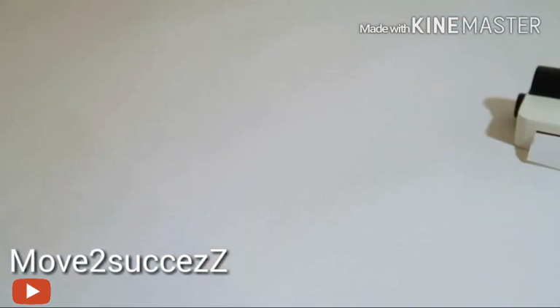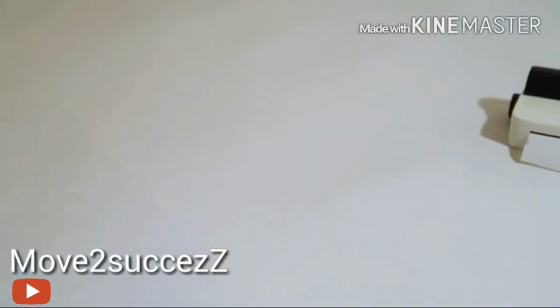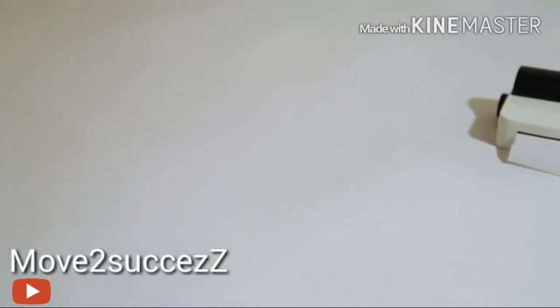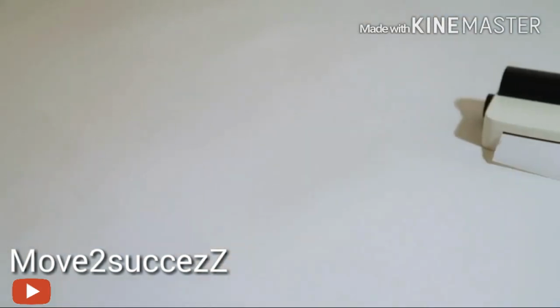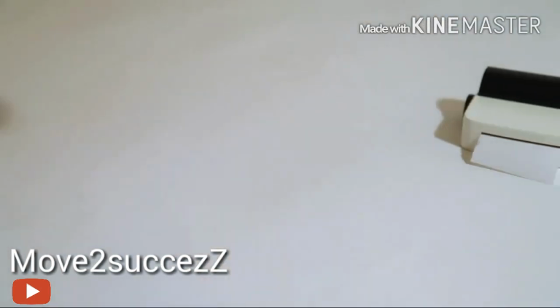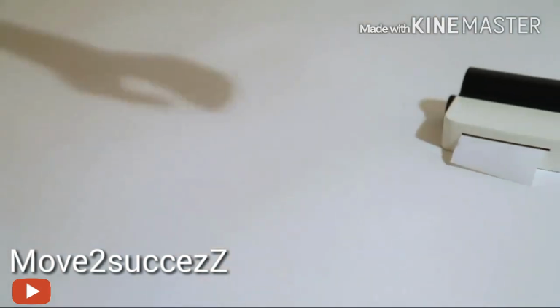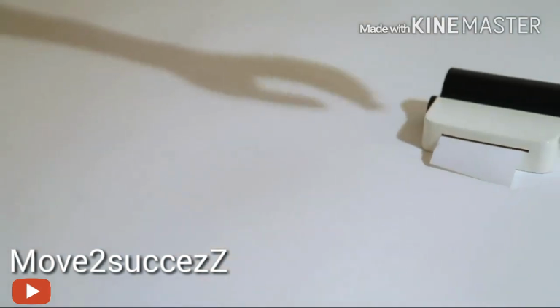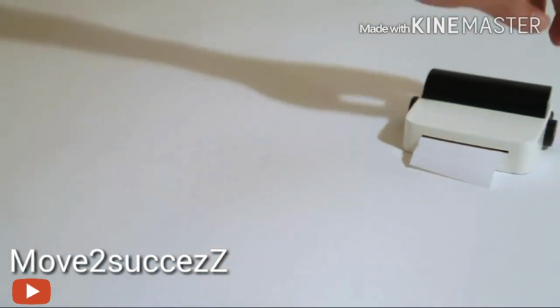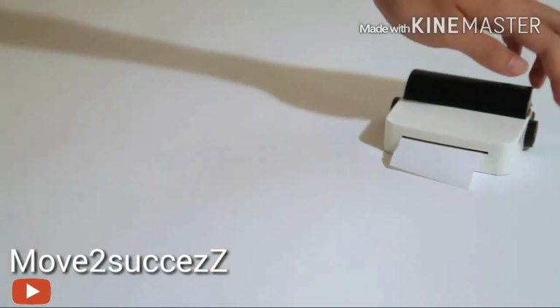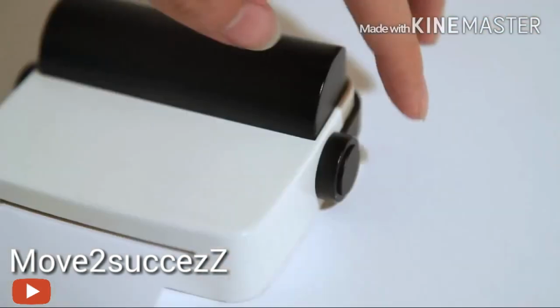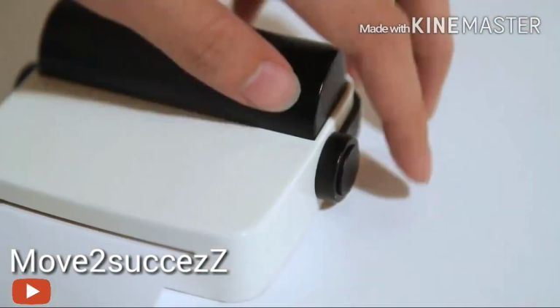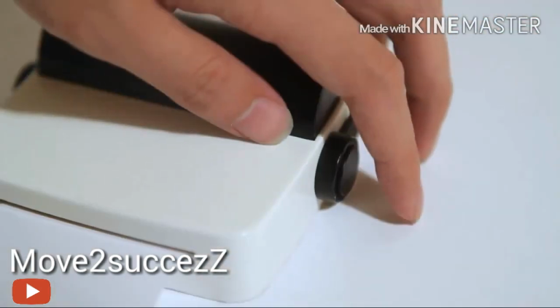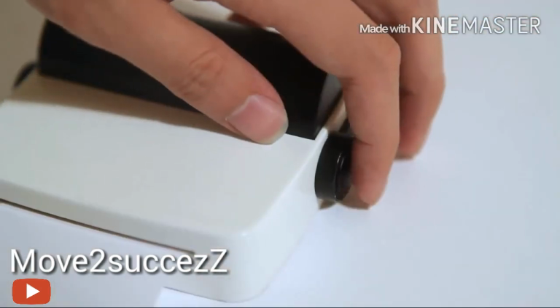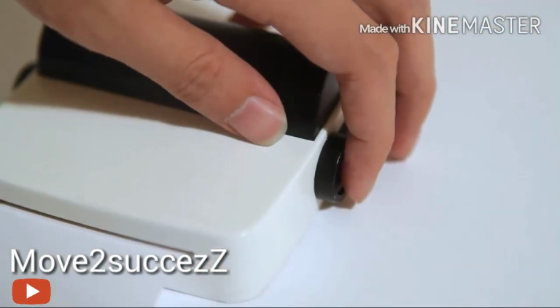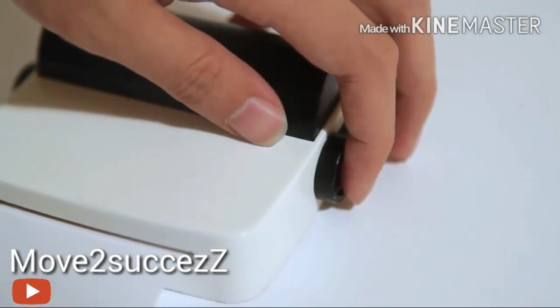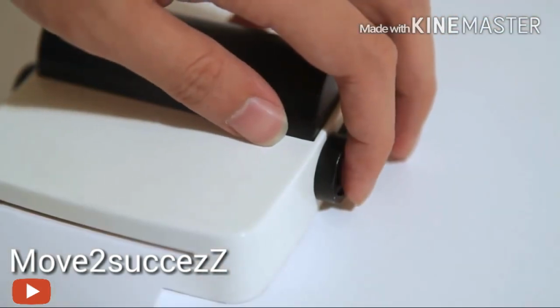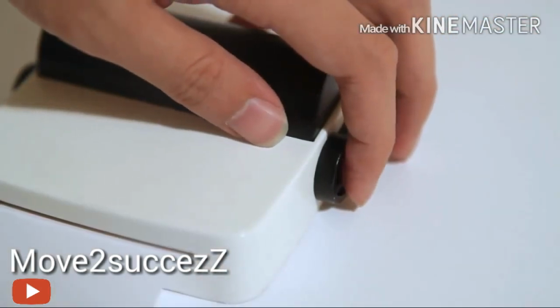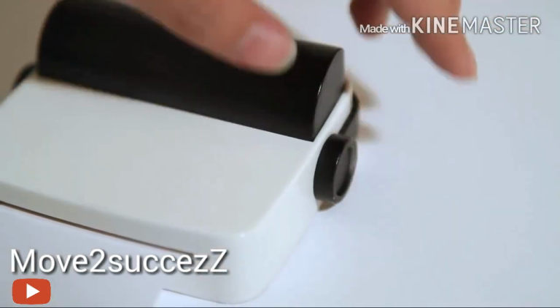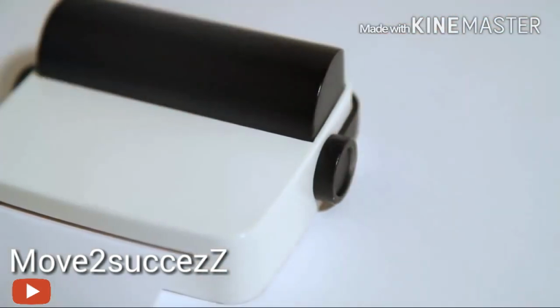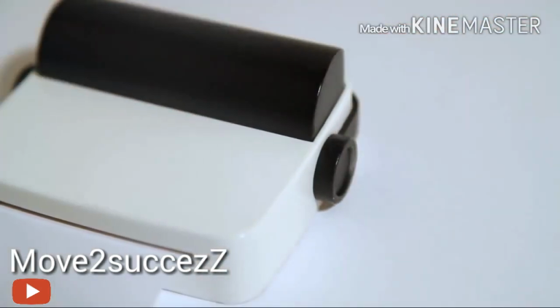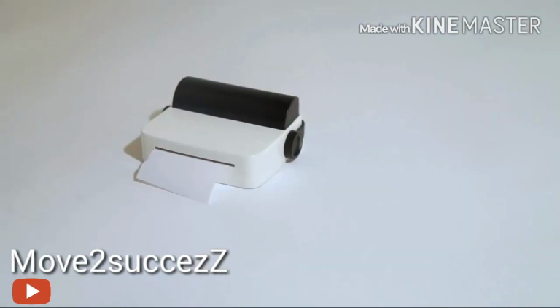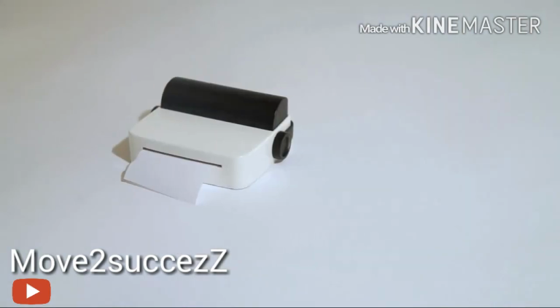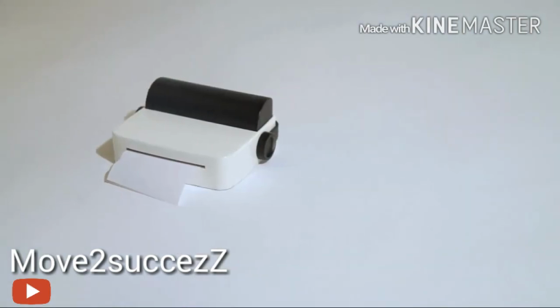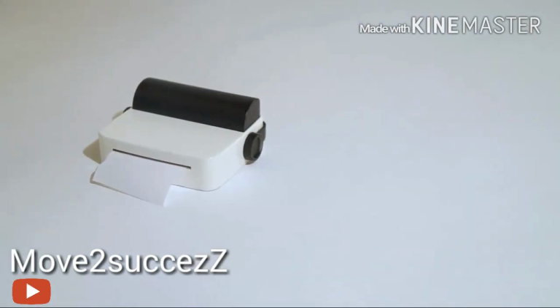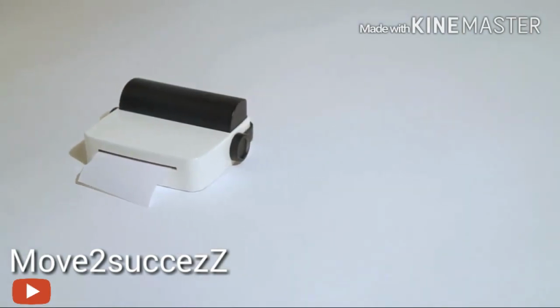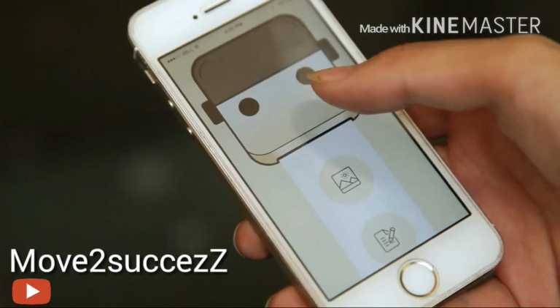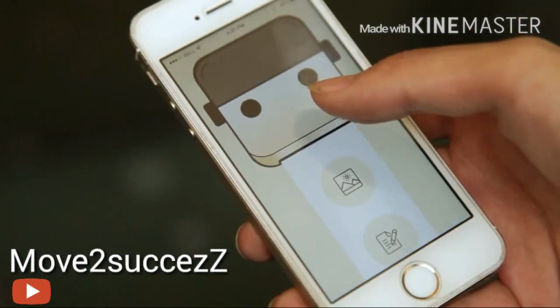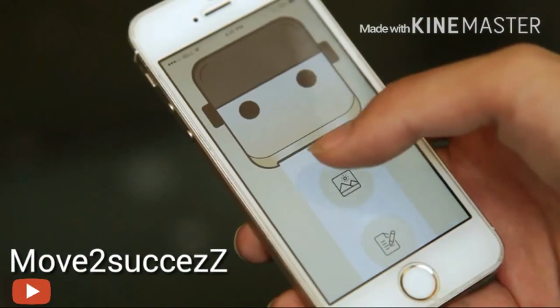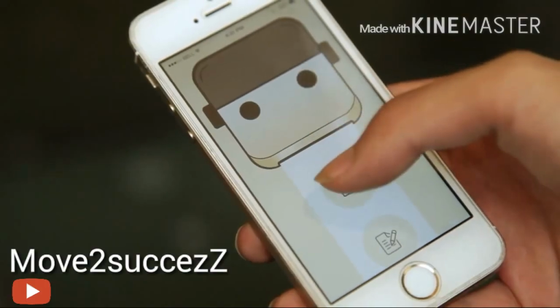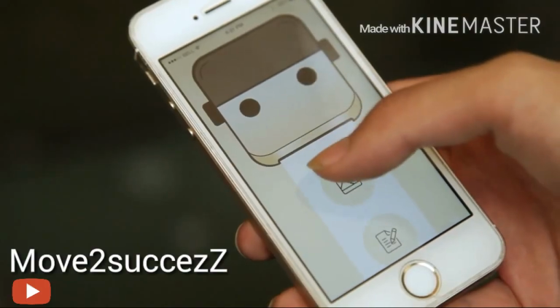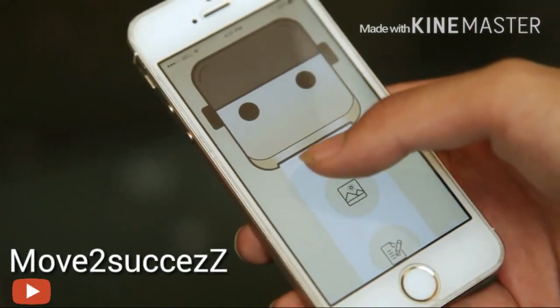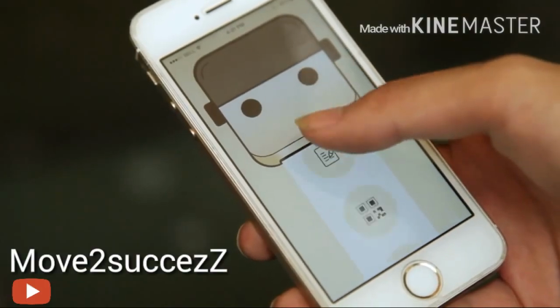Its design is easy to use. You just turn it on, connect via Bluetooth, and then you can print anything on your smartphone.